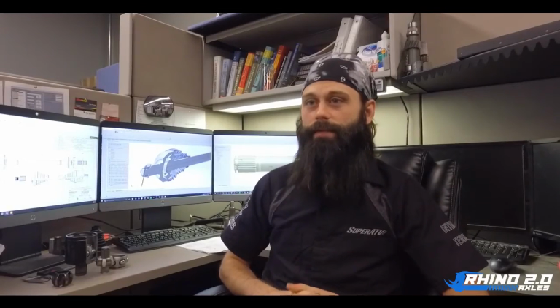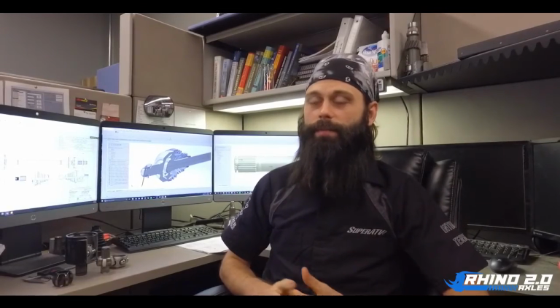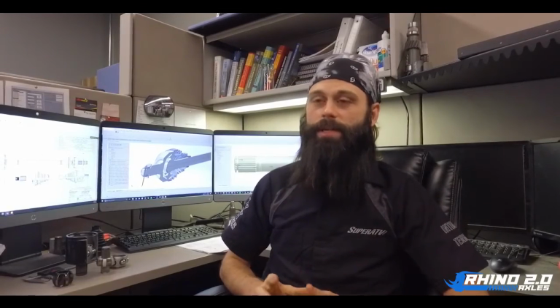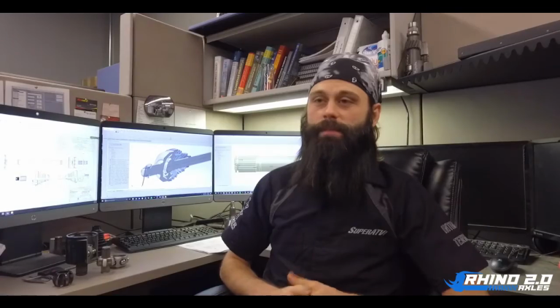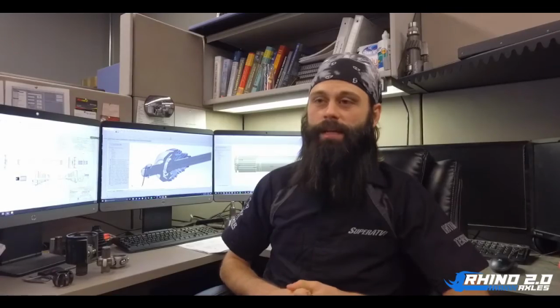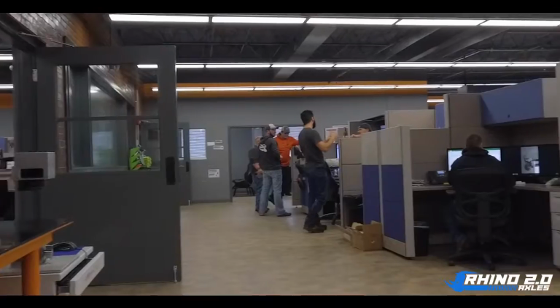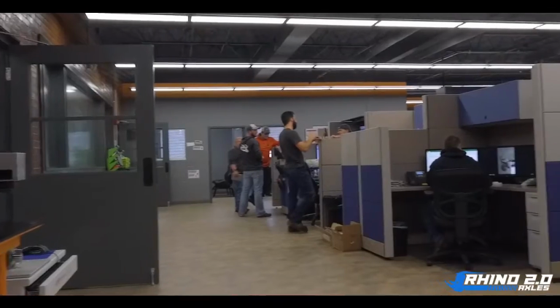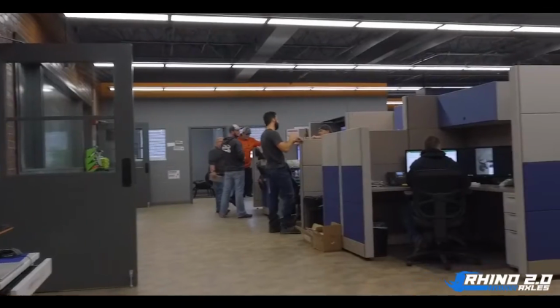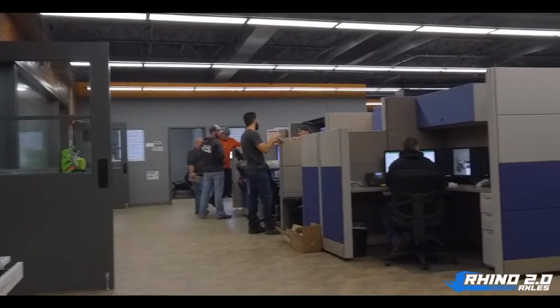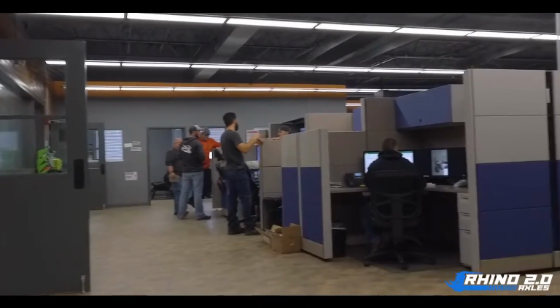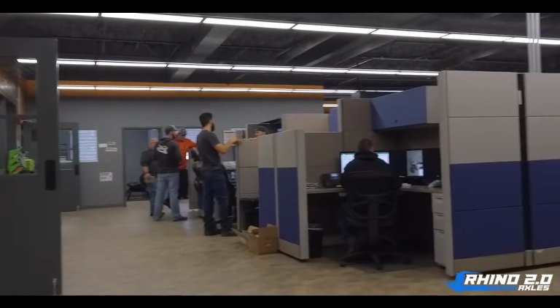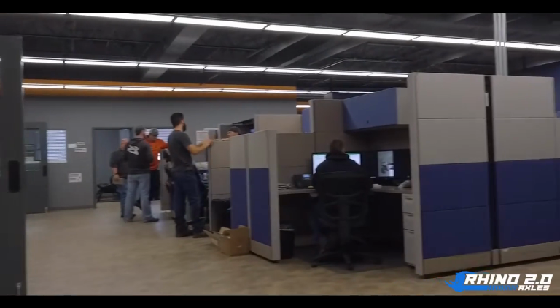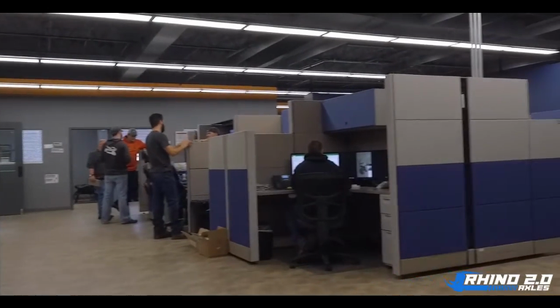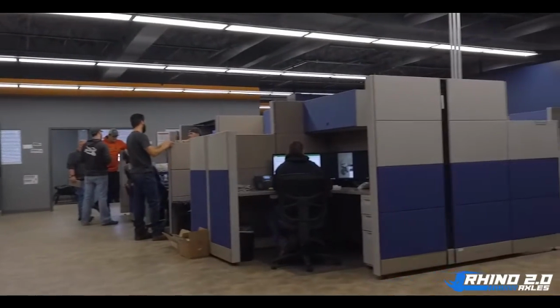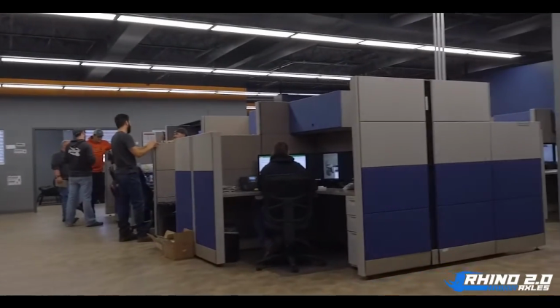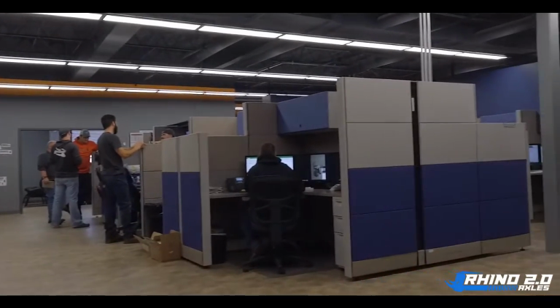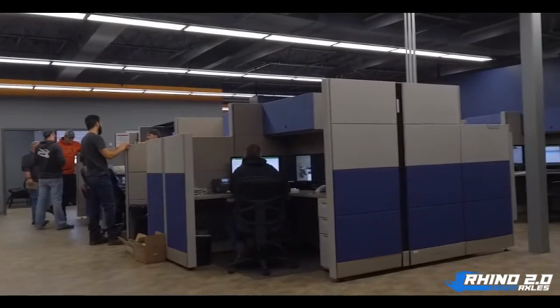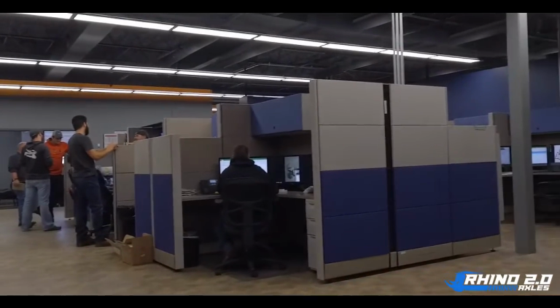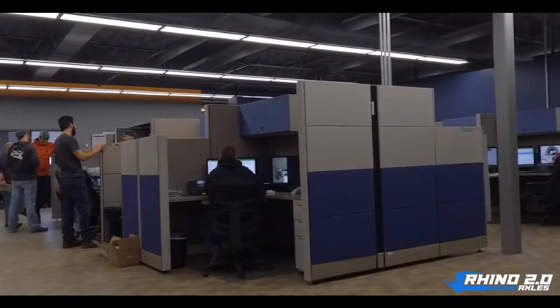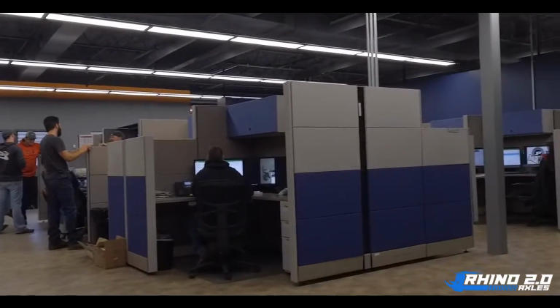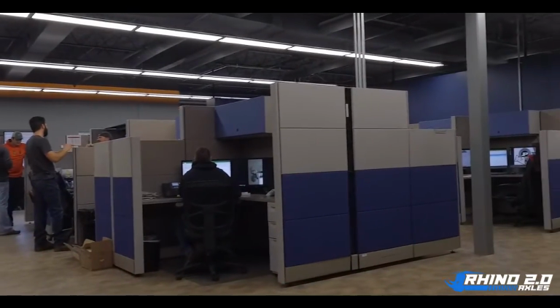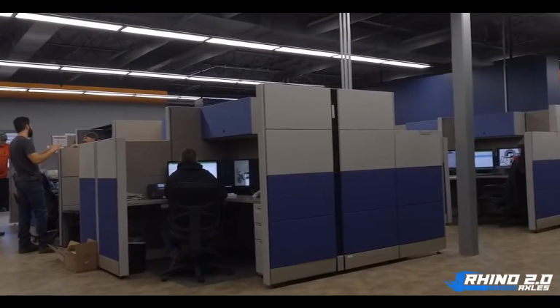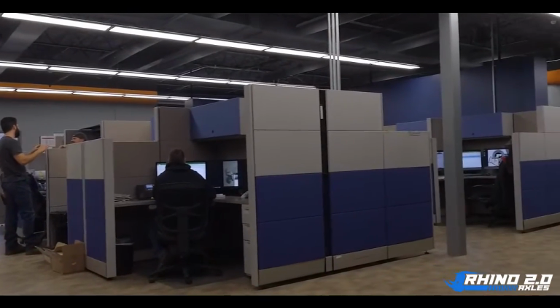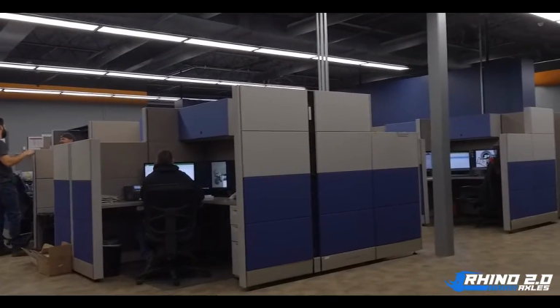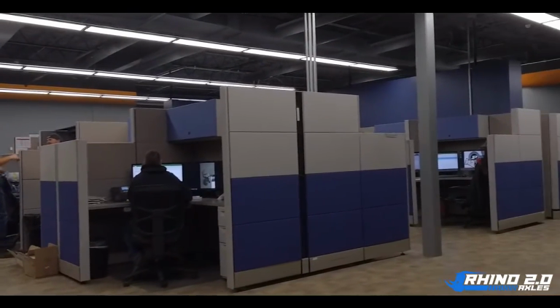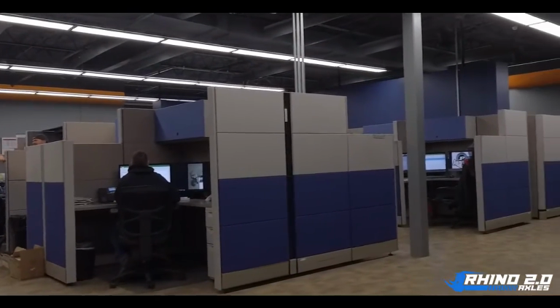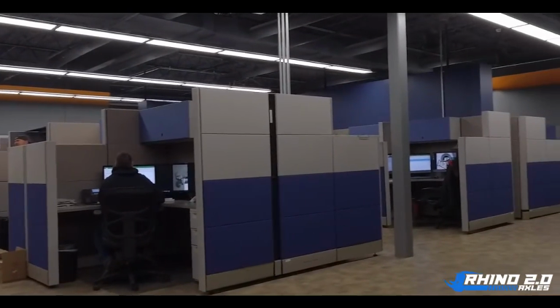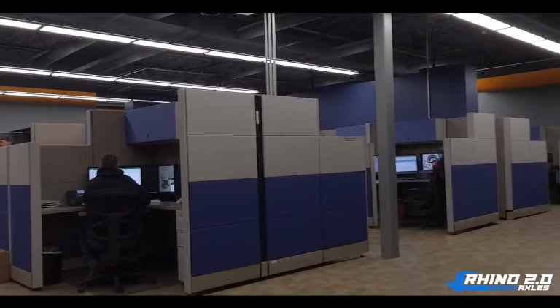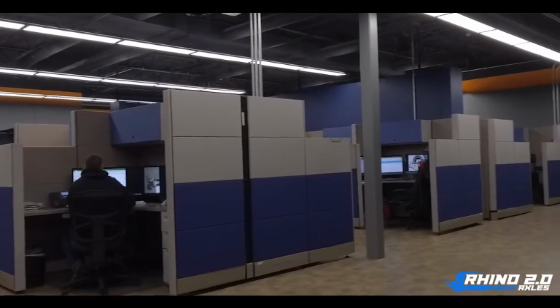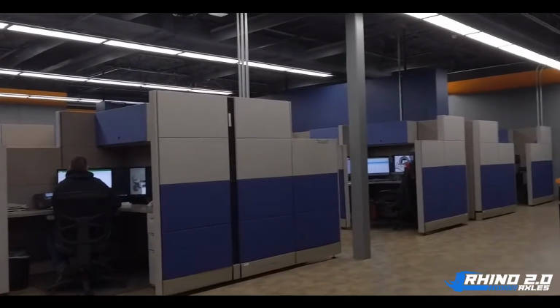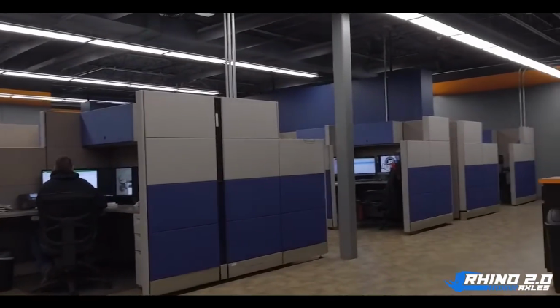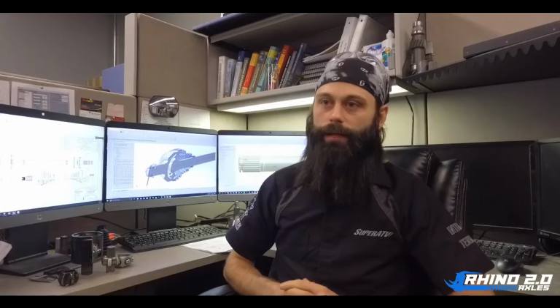Having our project managers and engineers under one roof, we're able to collaborate quickly and move forward without delay.